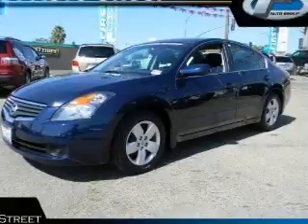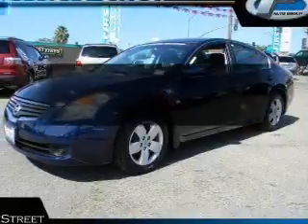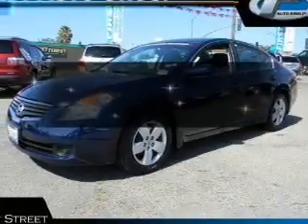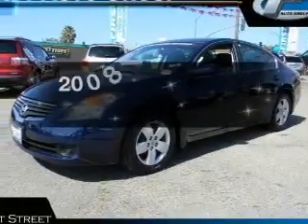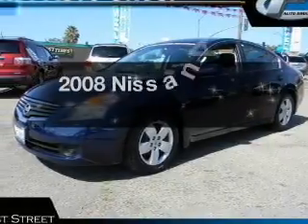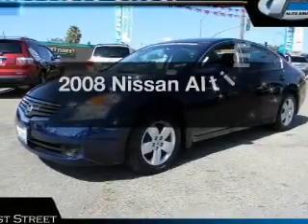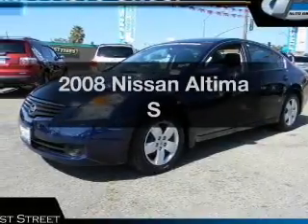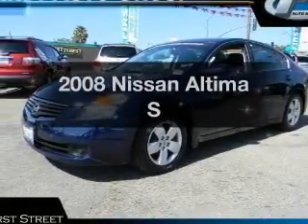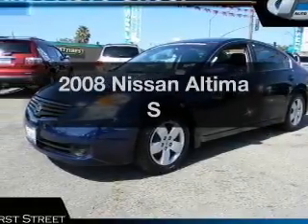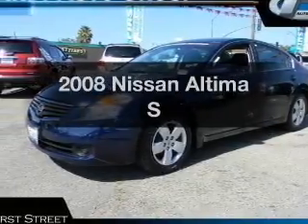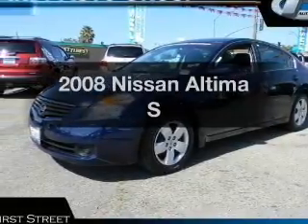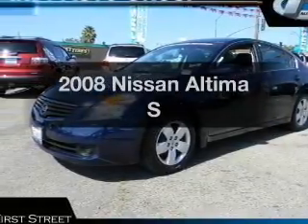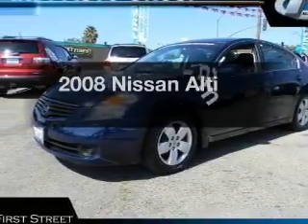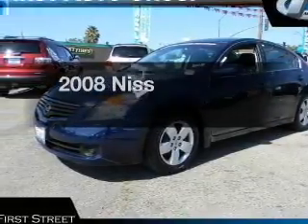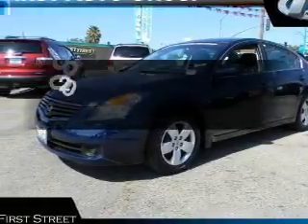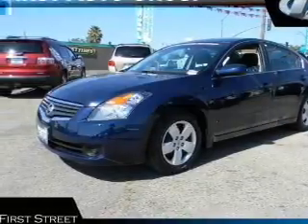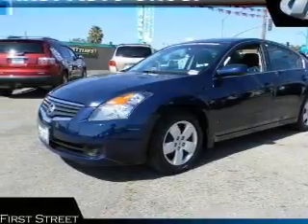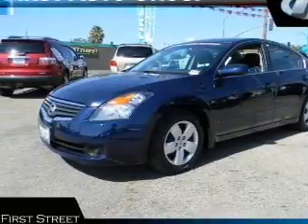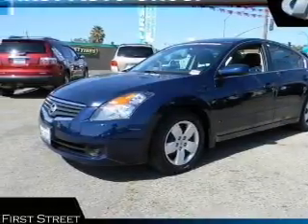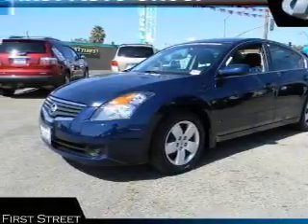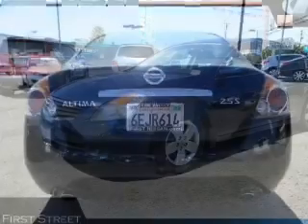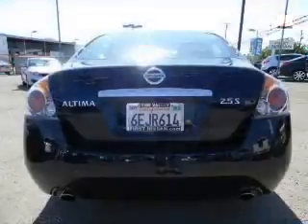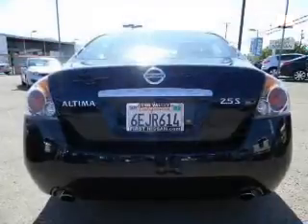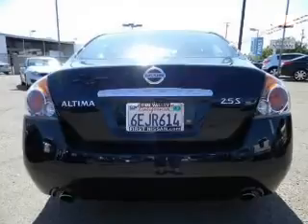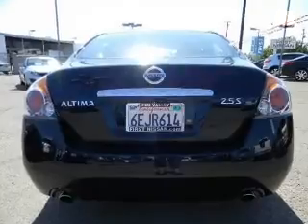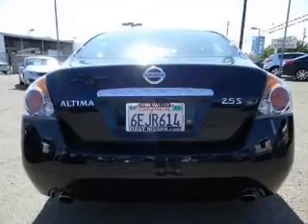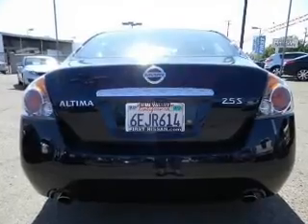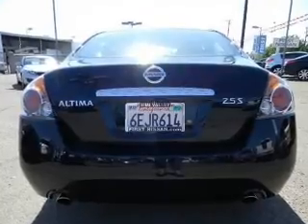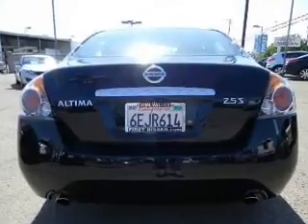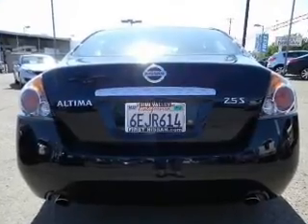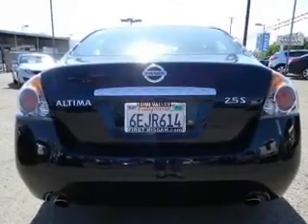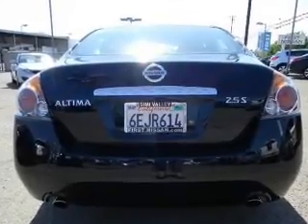Get noticed in this 2008 Nissan Altima. If you're looking for a first-rate auto, this one could be yours today.